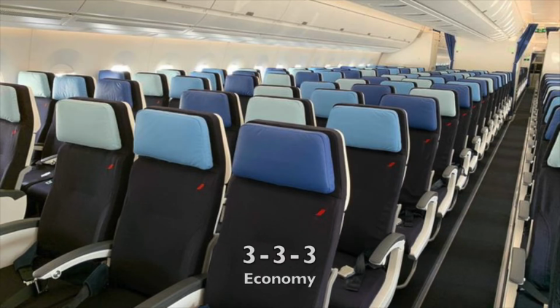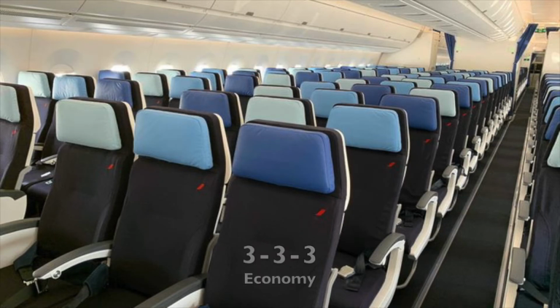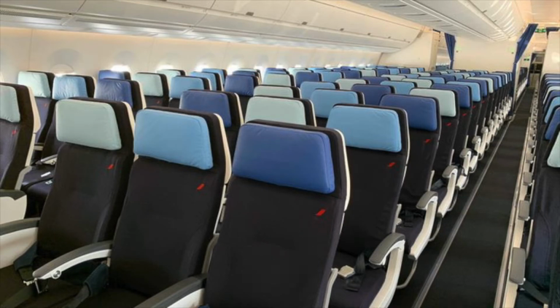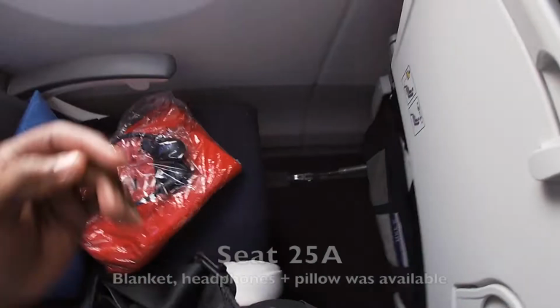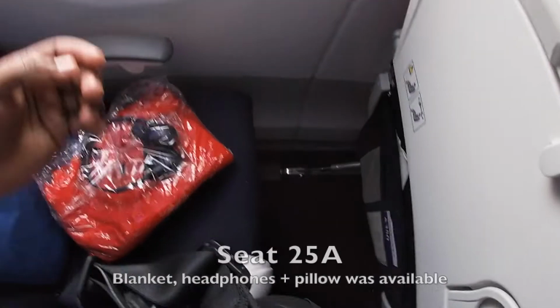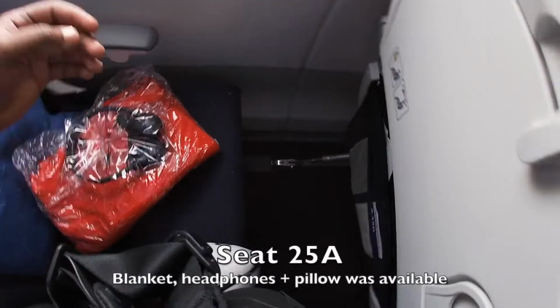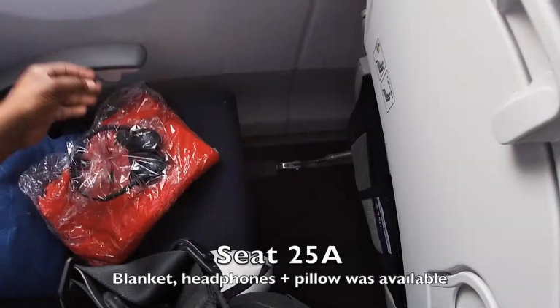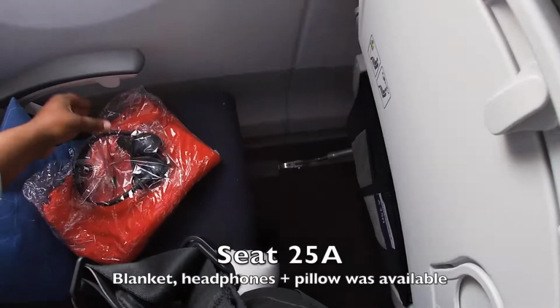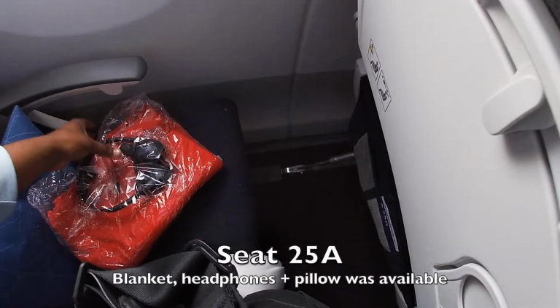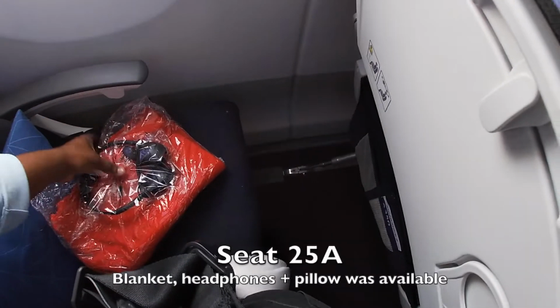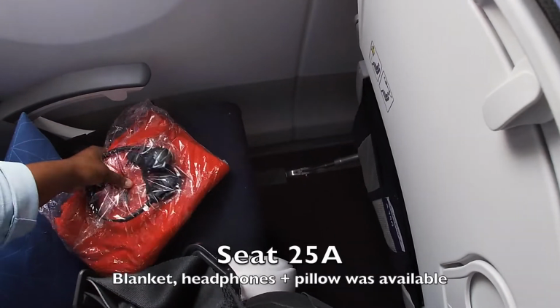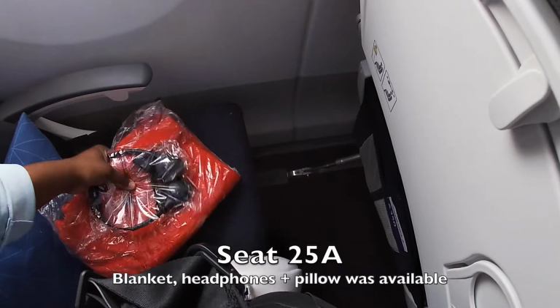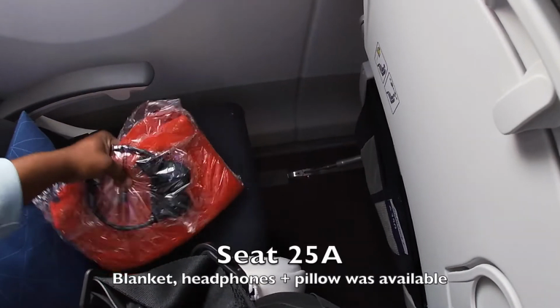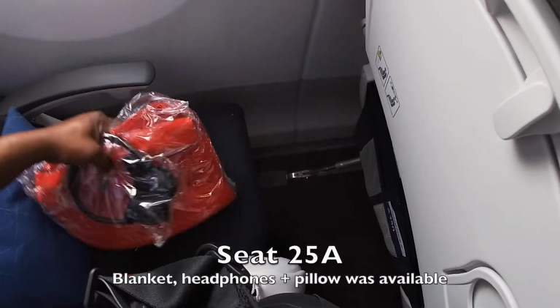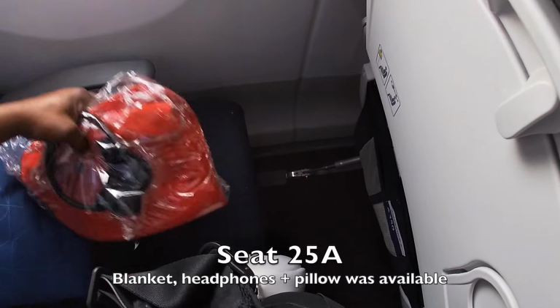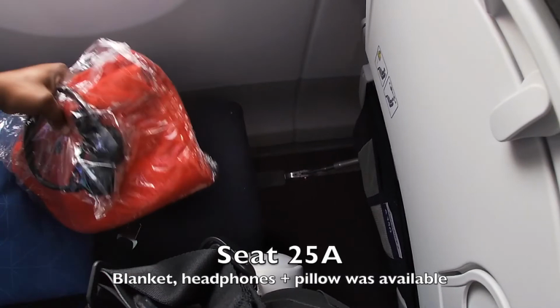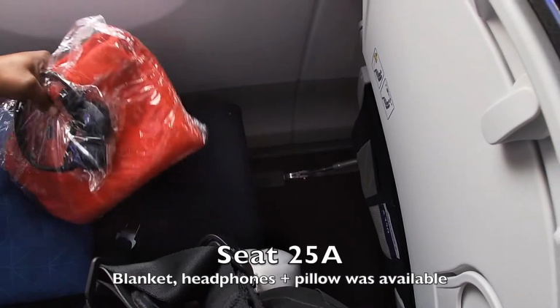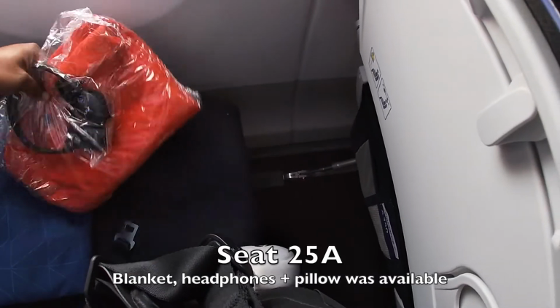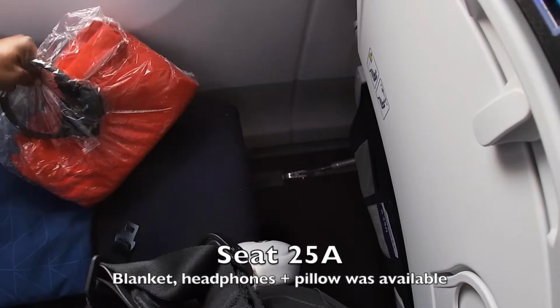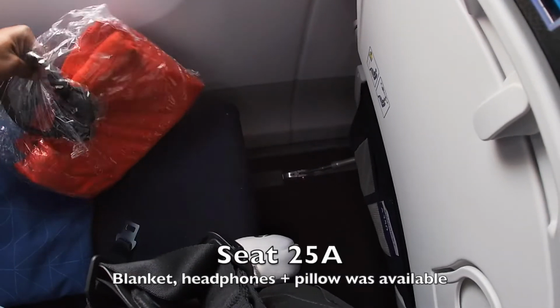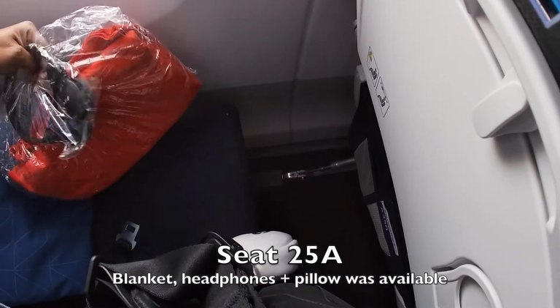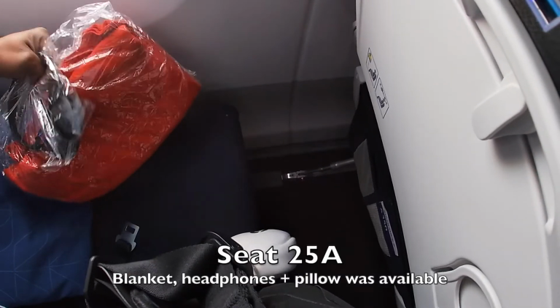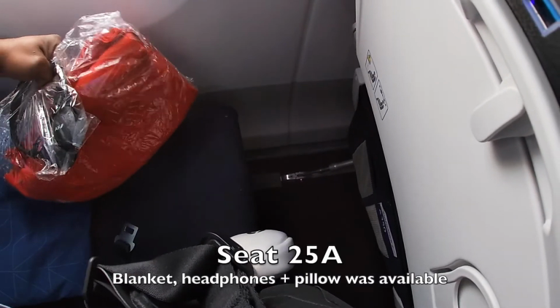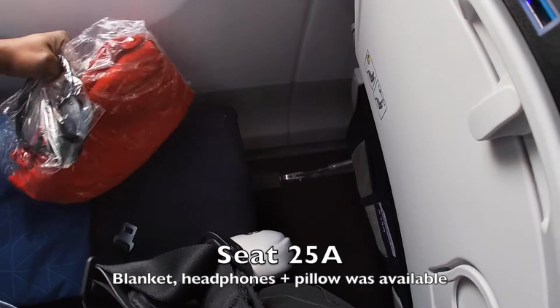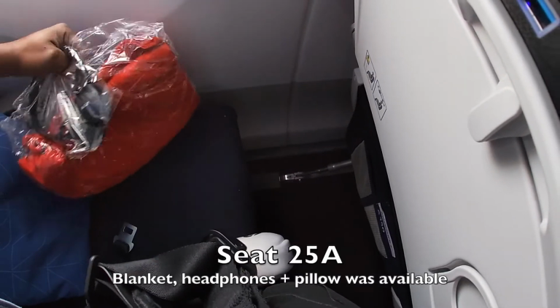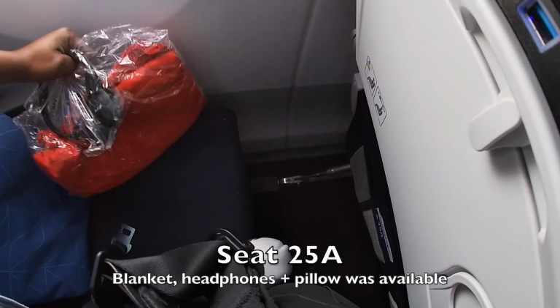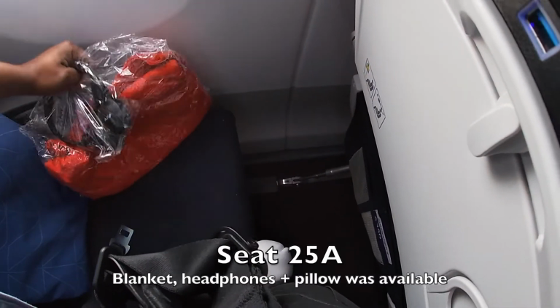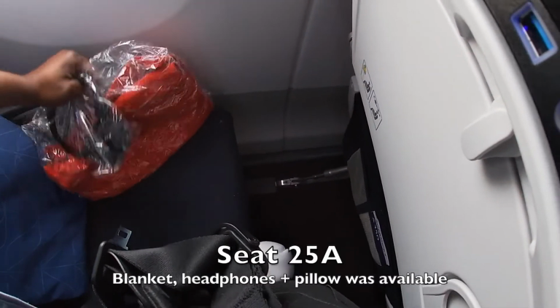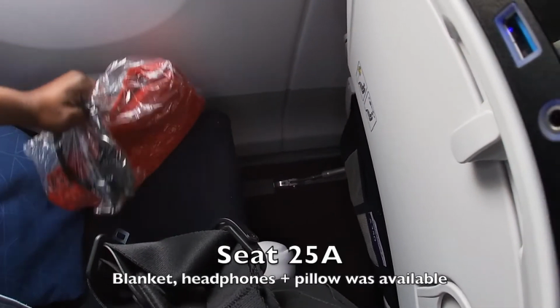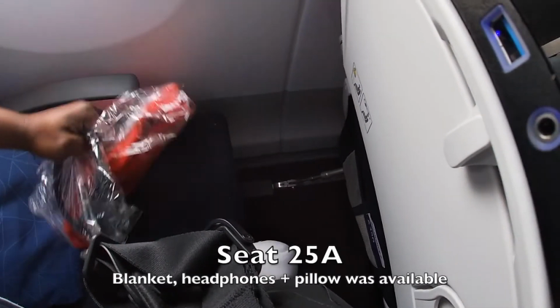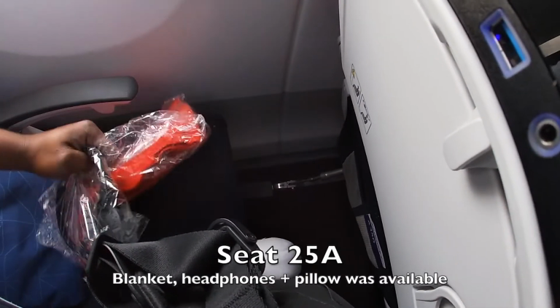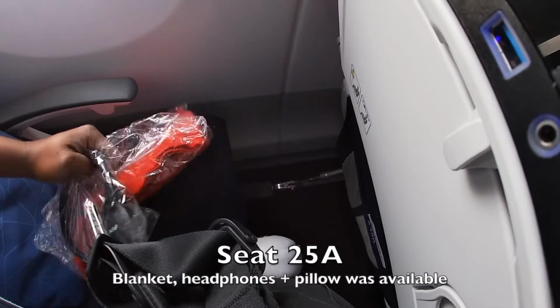And 3-3-3 in economy. I was on seat 25A economy, where there was a blanket, headphones, and a pillow for the journey.